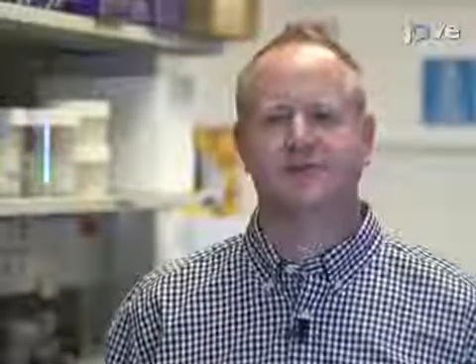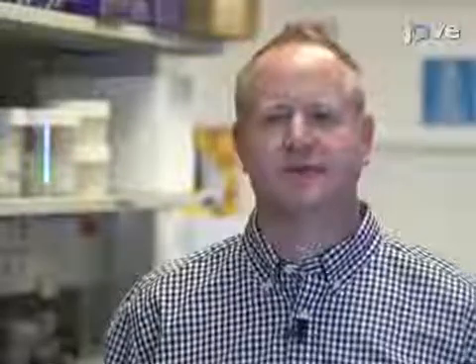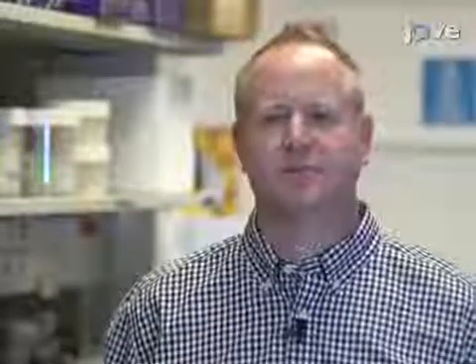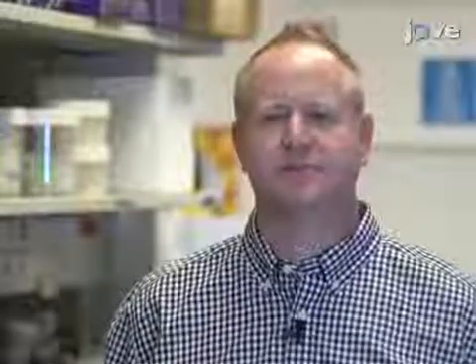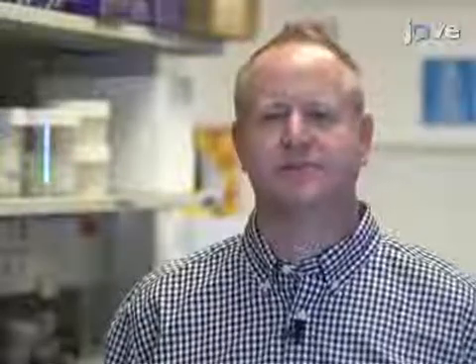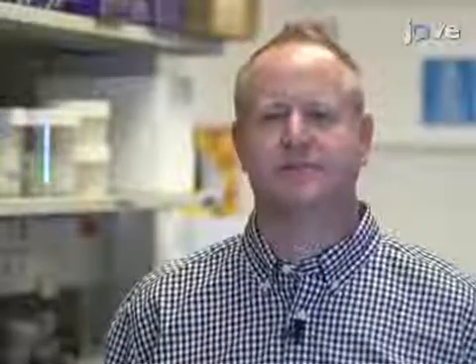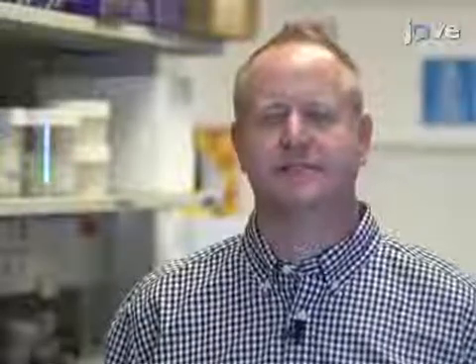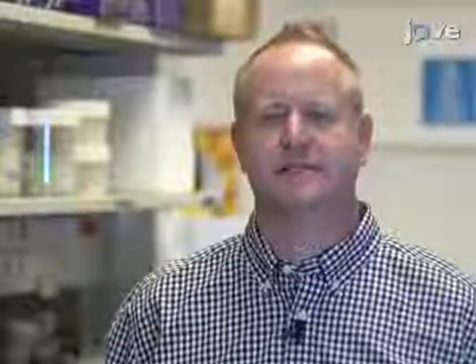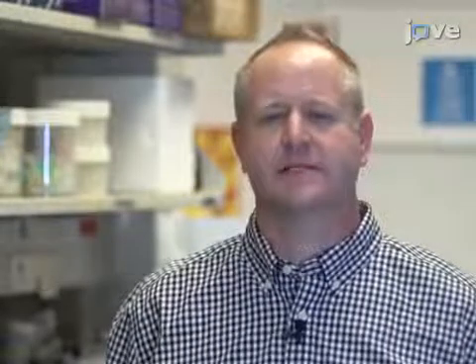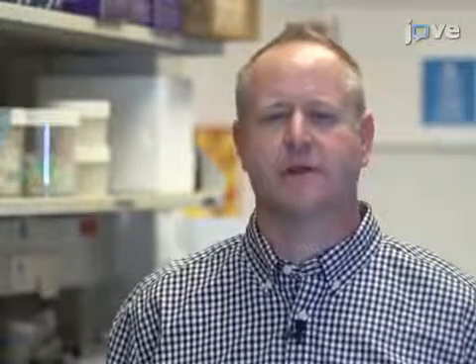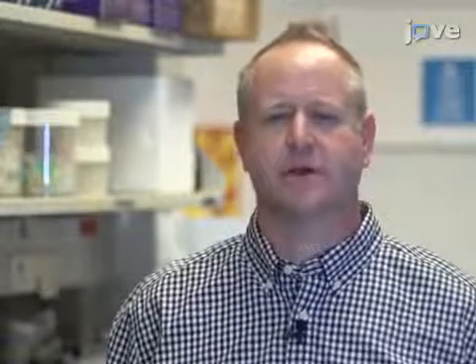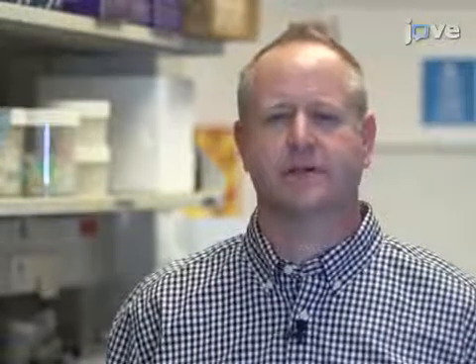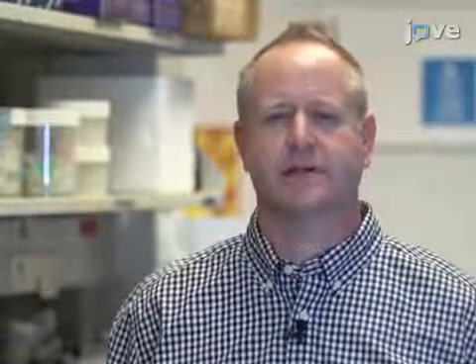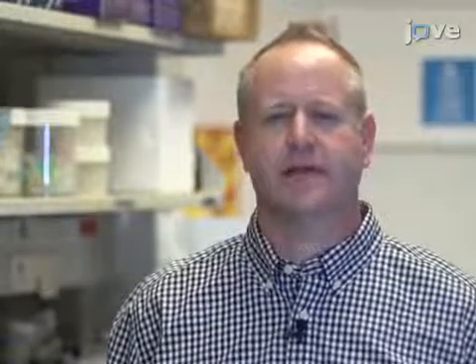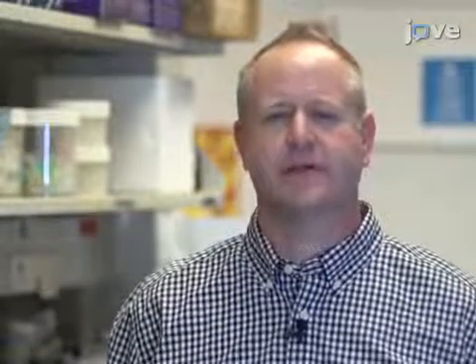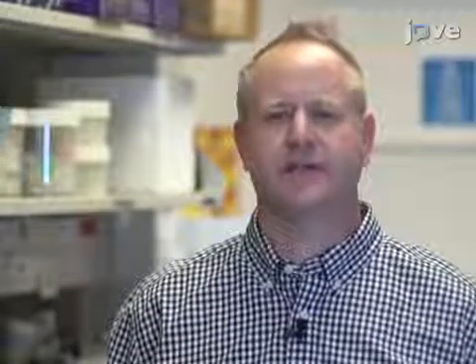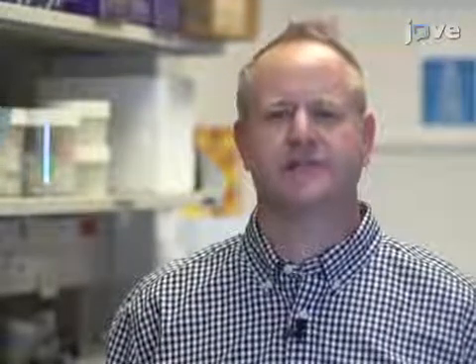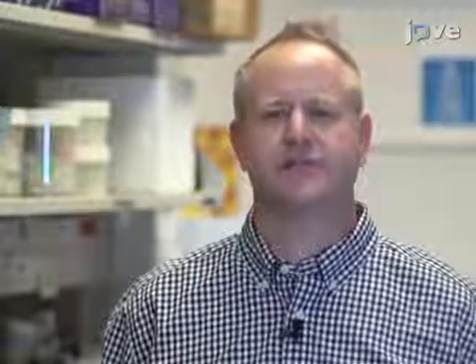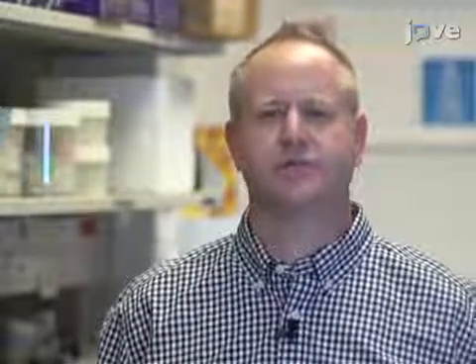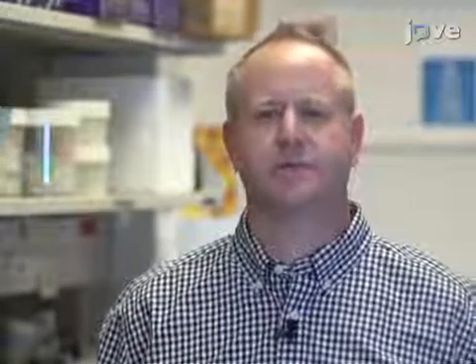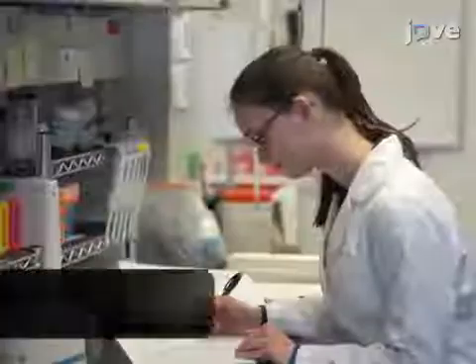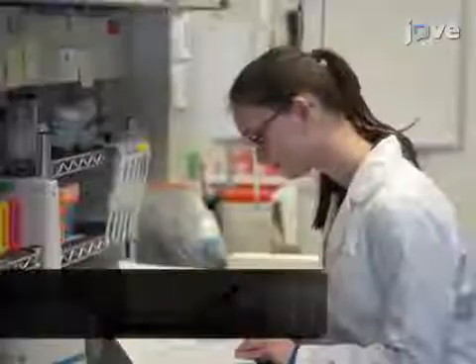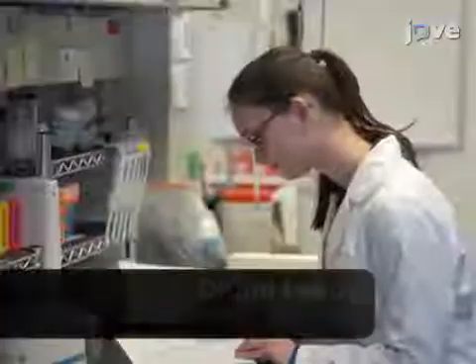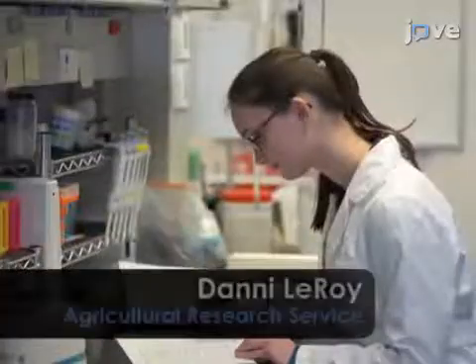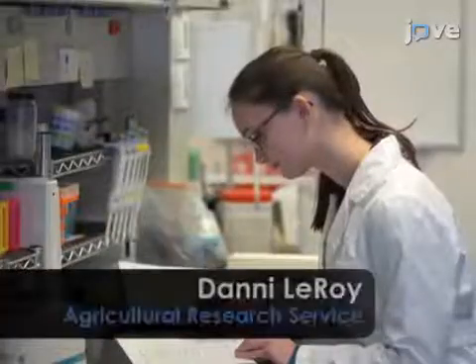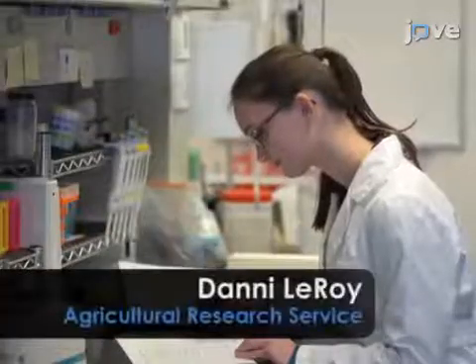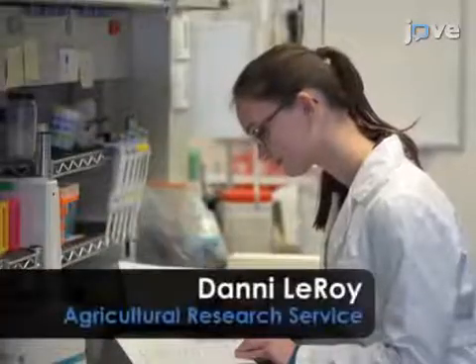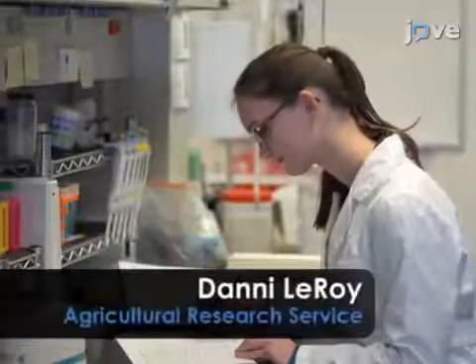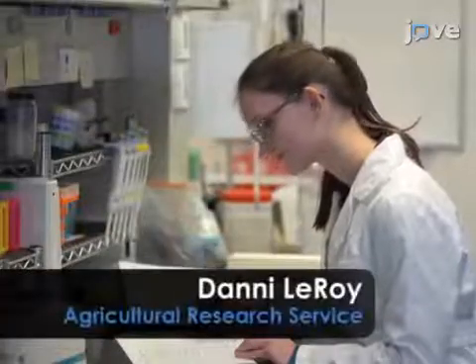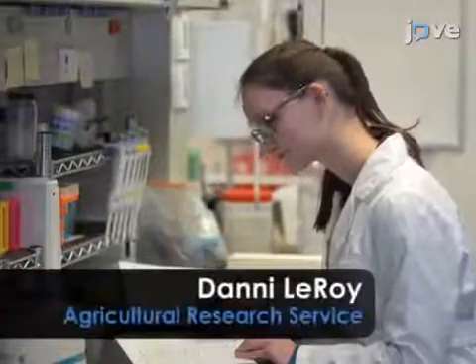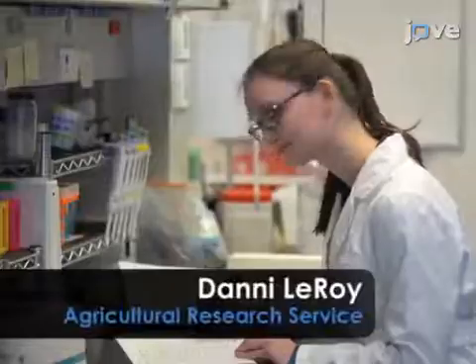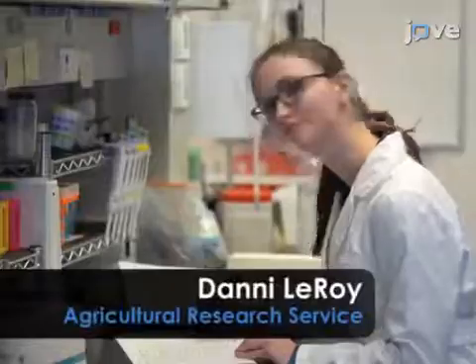Demonstrating the procedure for insect cell culture and transfection will be Danny Leroy, a technician from my laboratory.